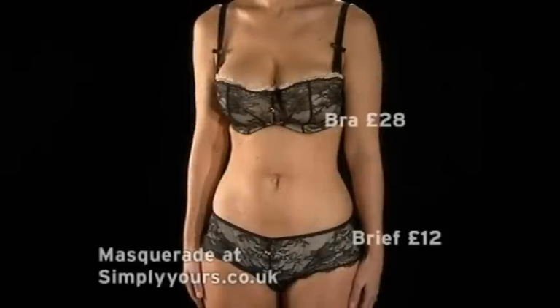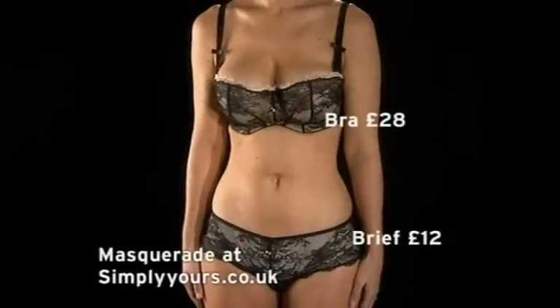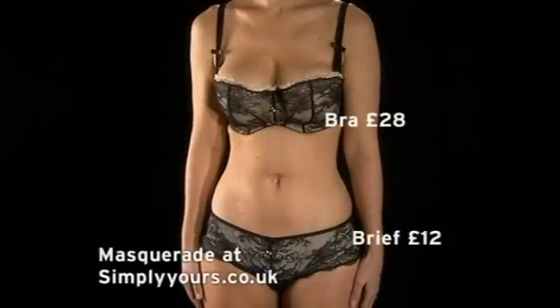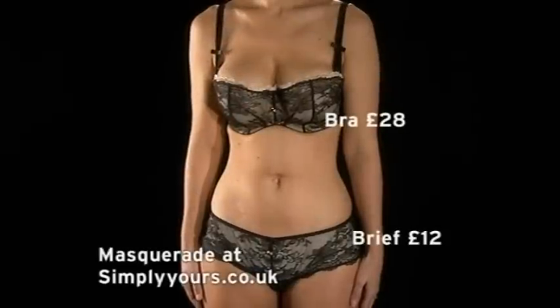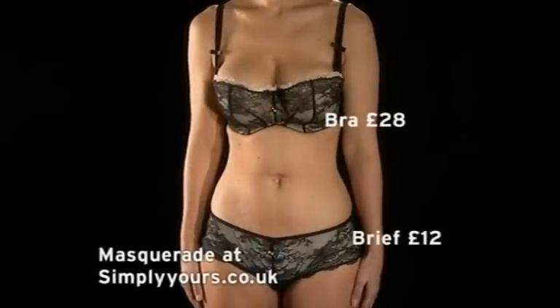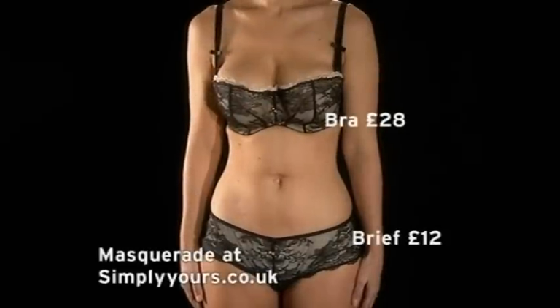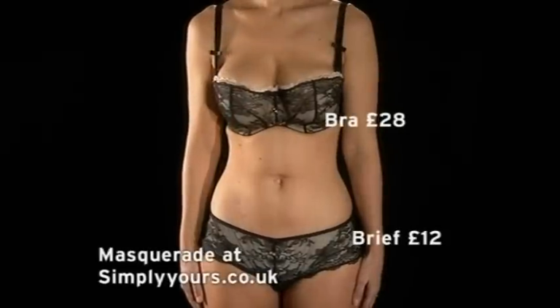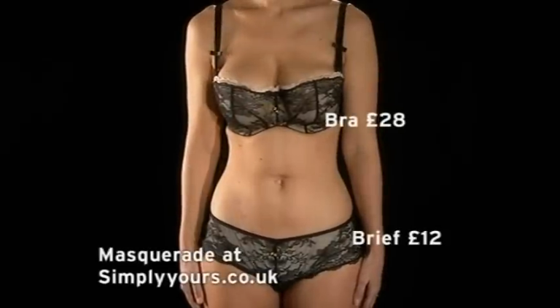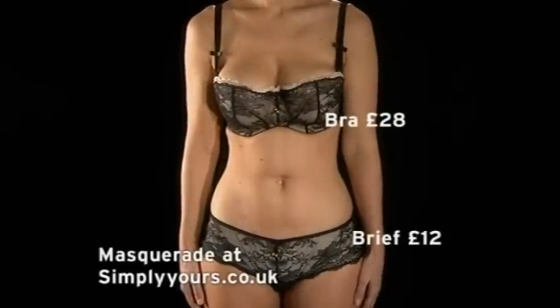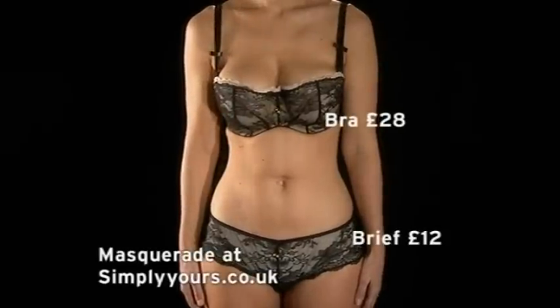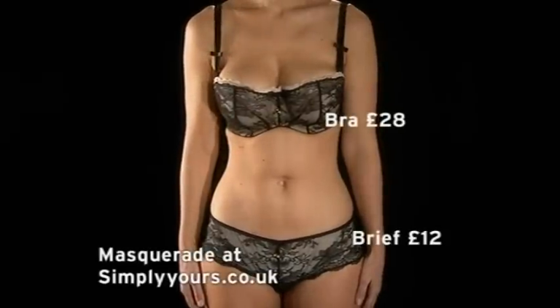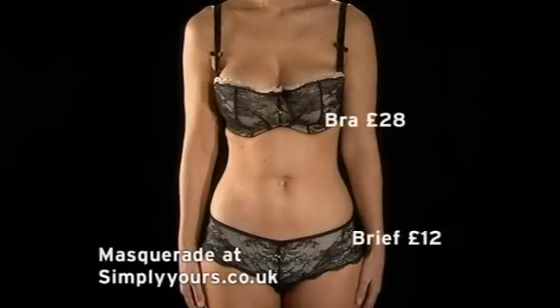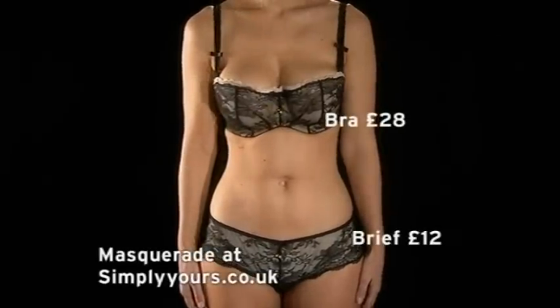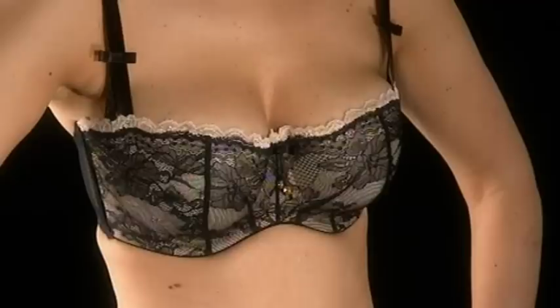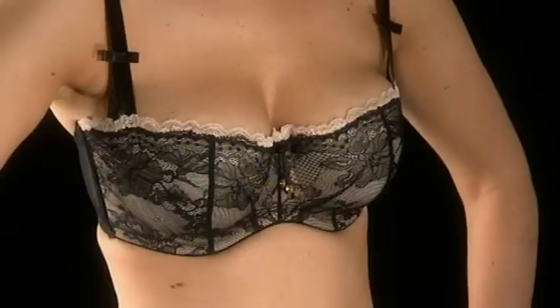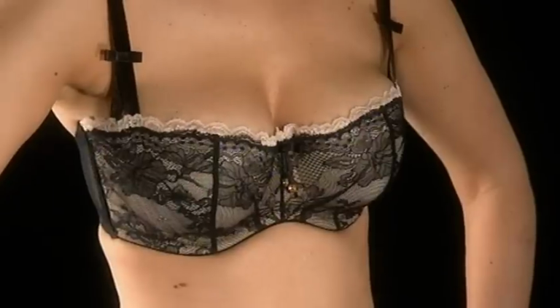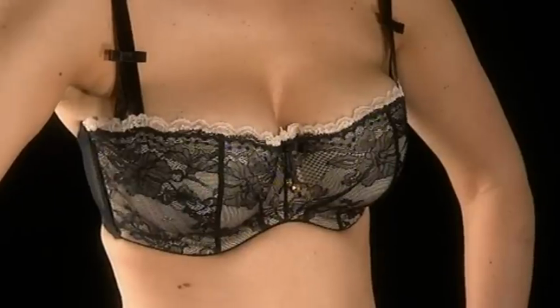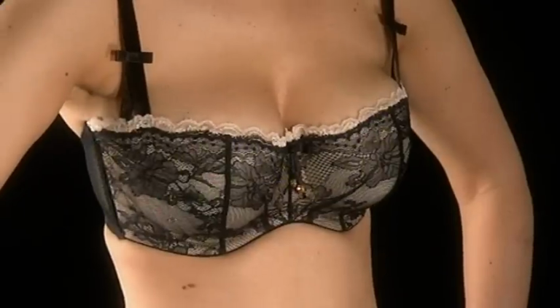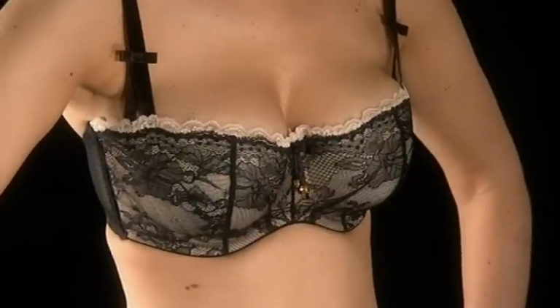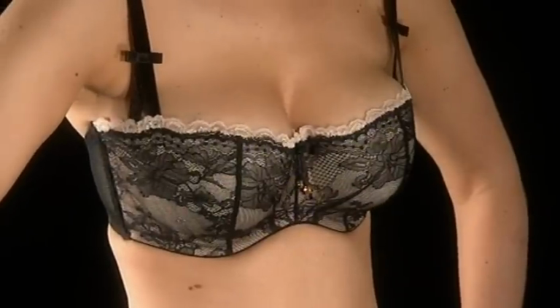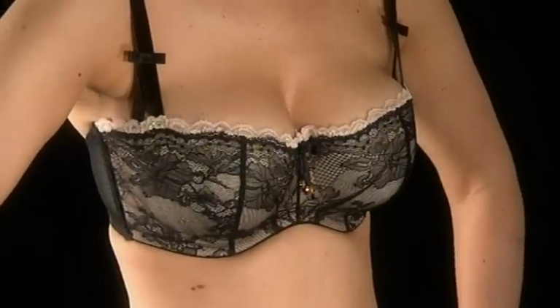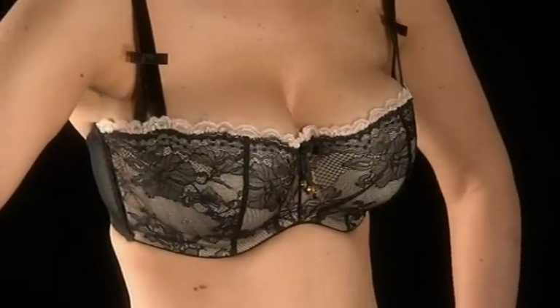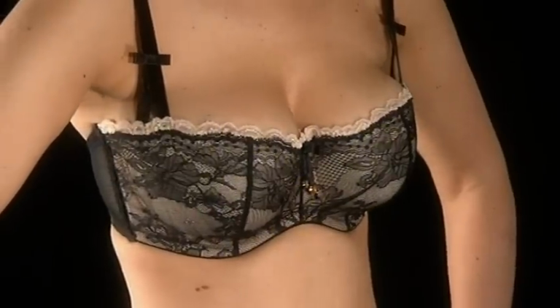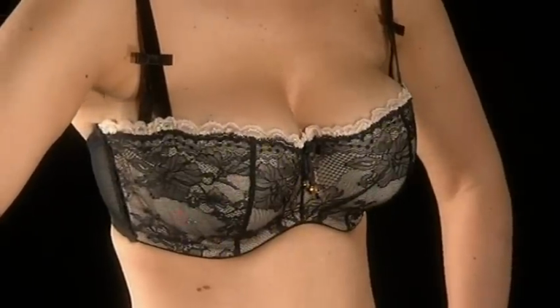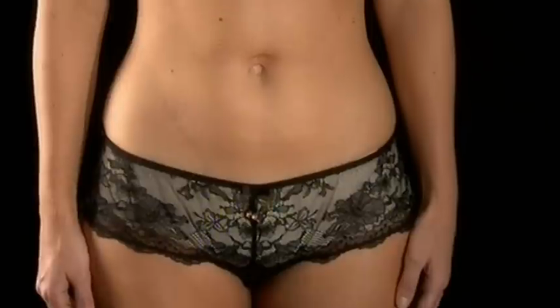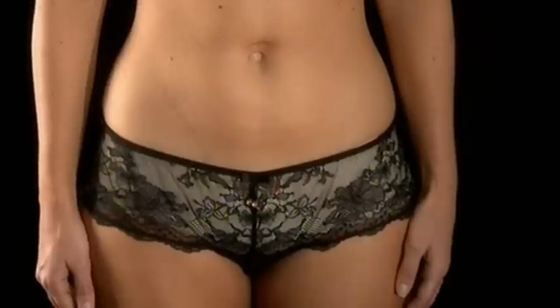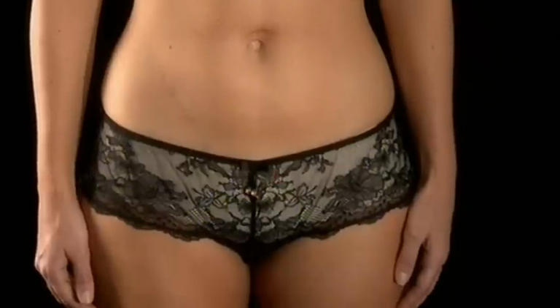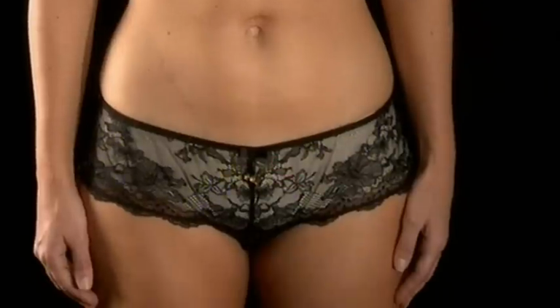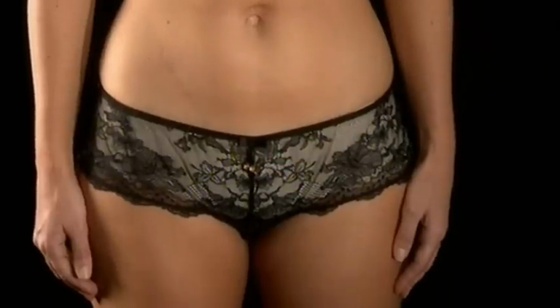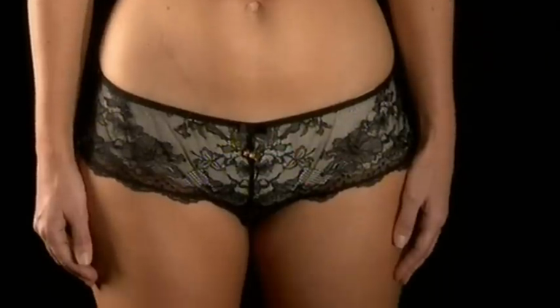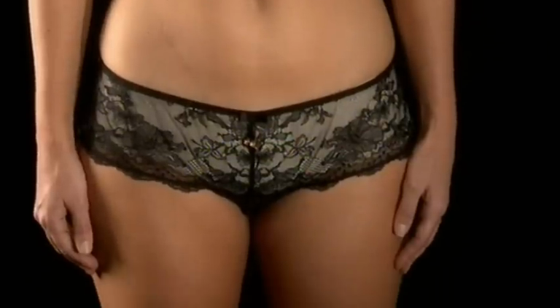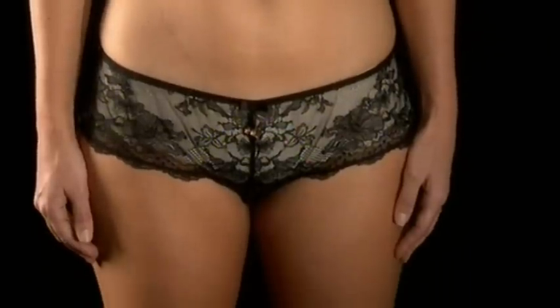Pear shapes need to emphasise the bust with a balconette bra, and a high cut brief will make your legs look slimmer.